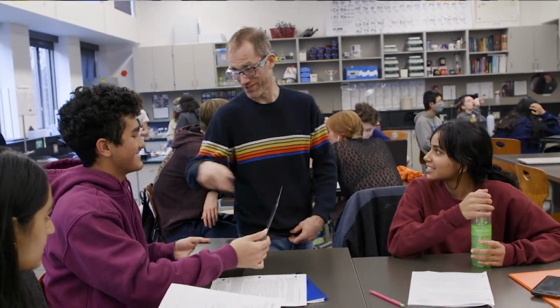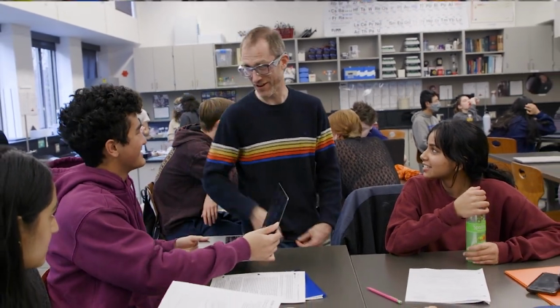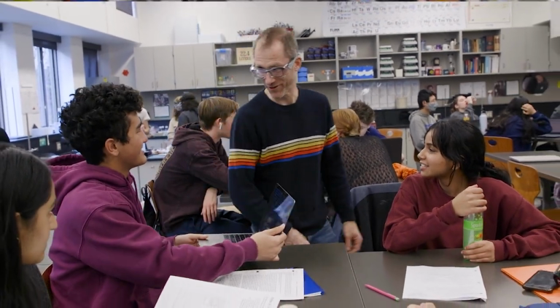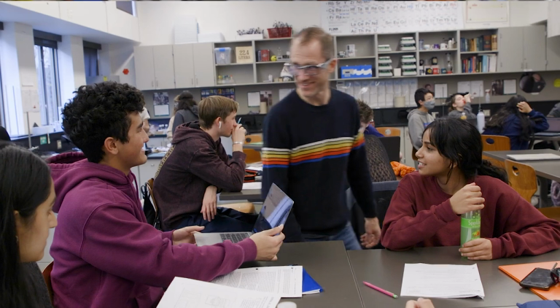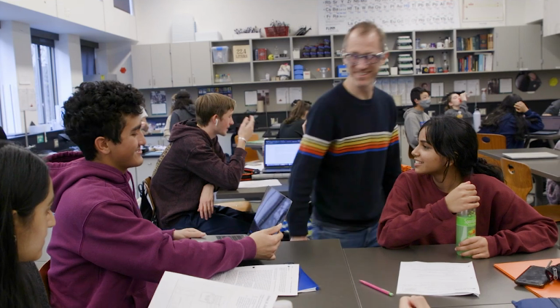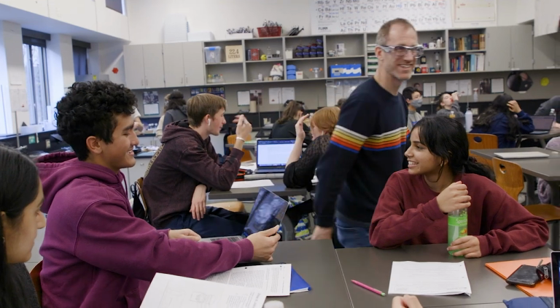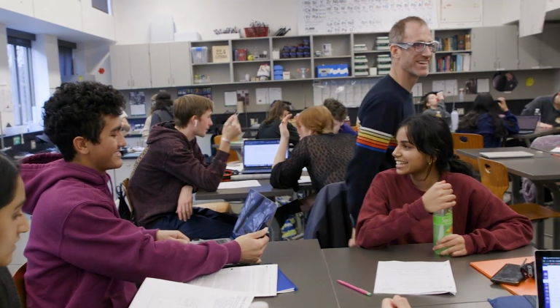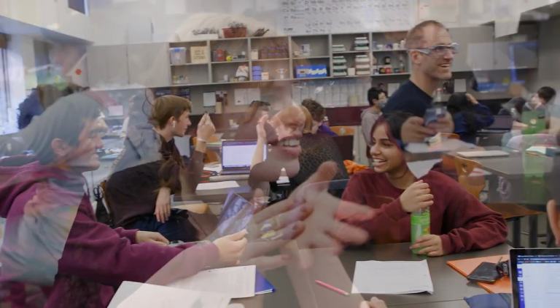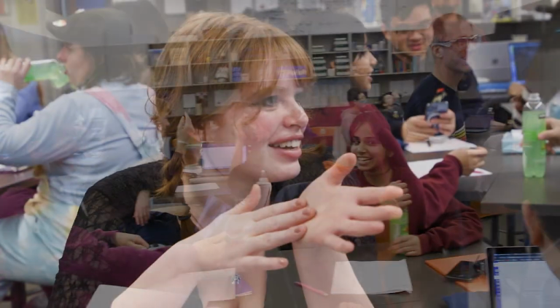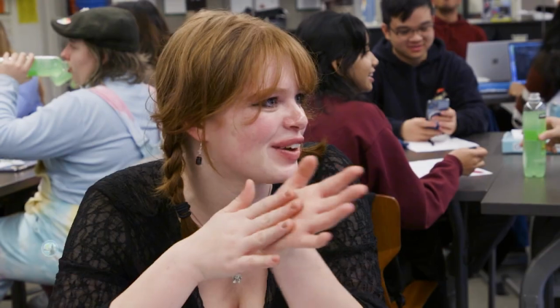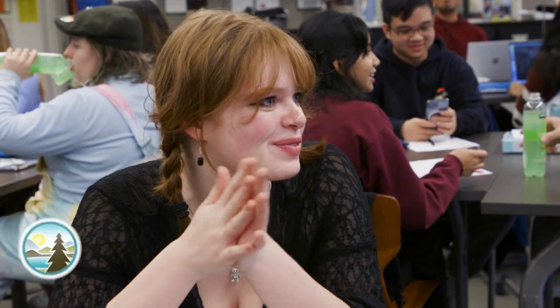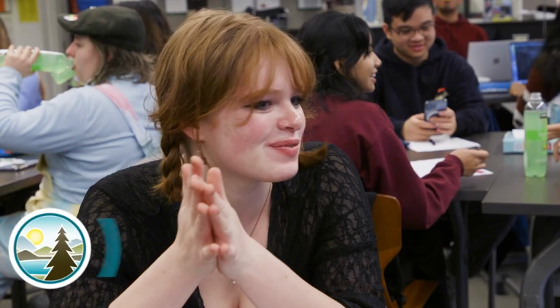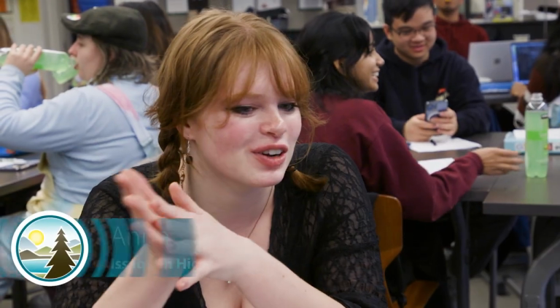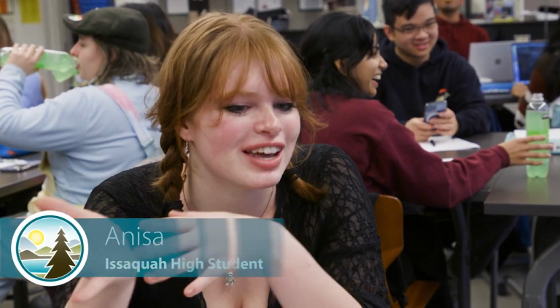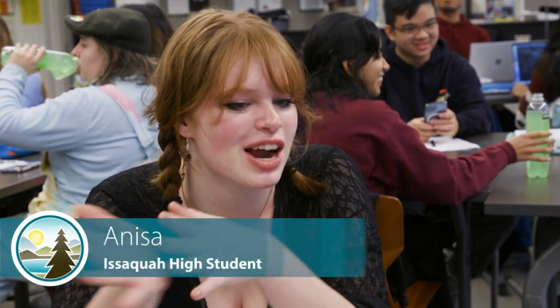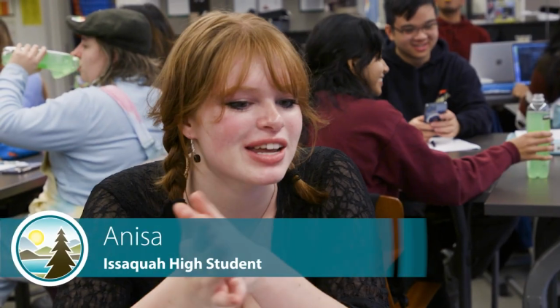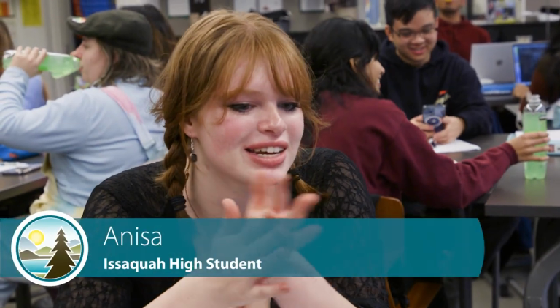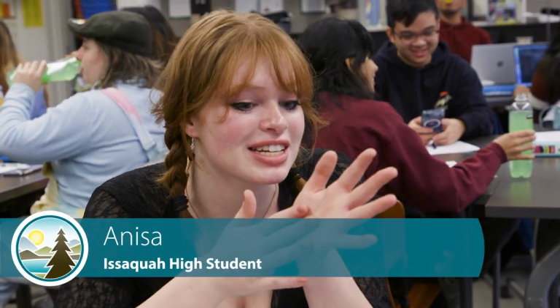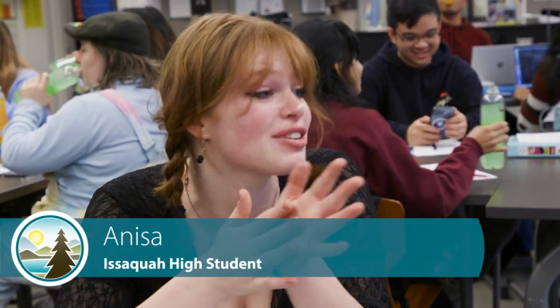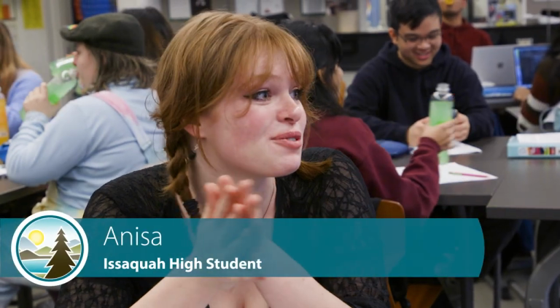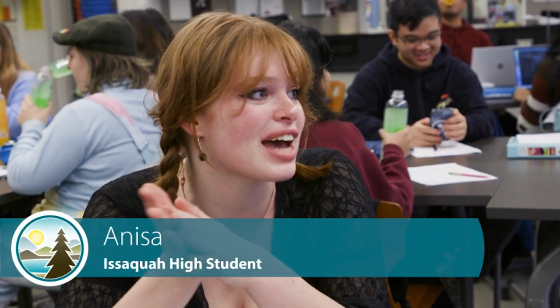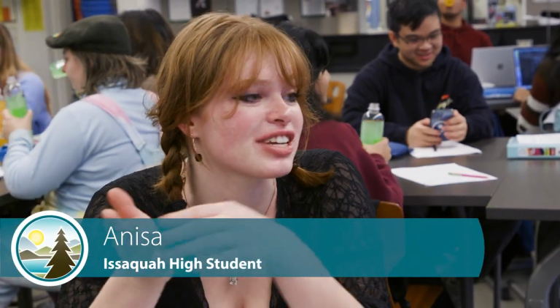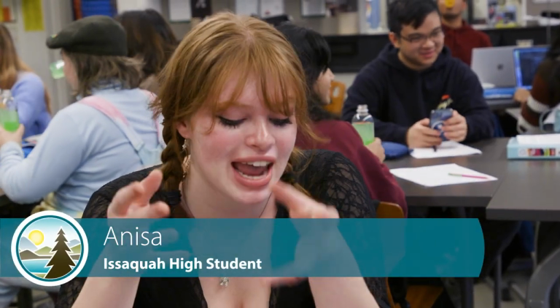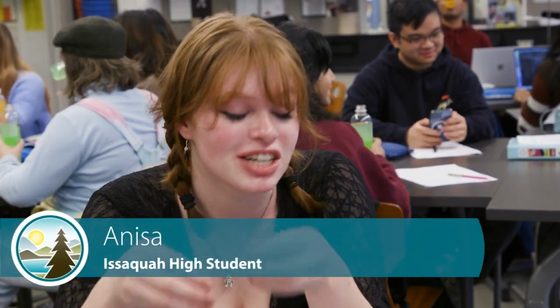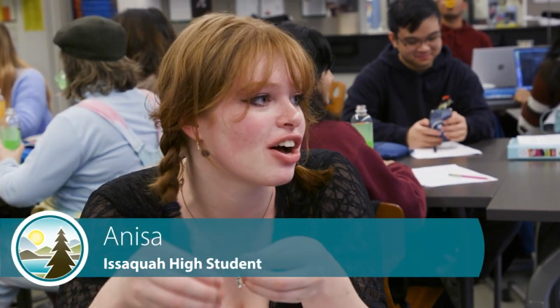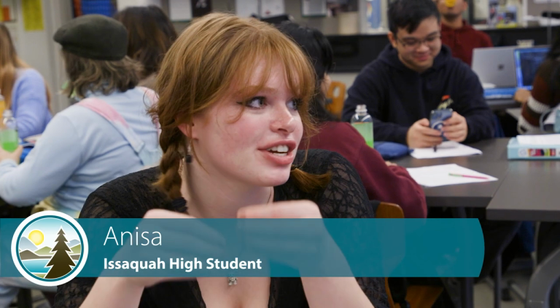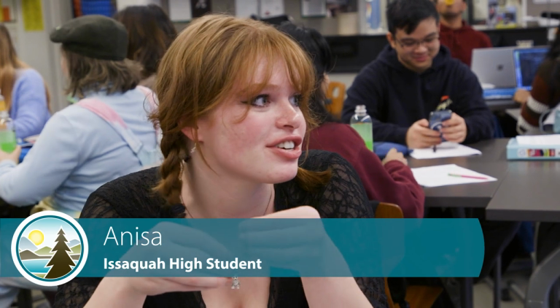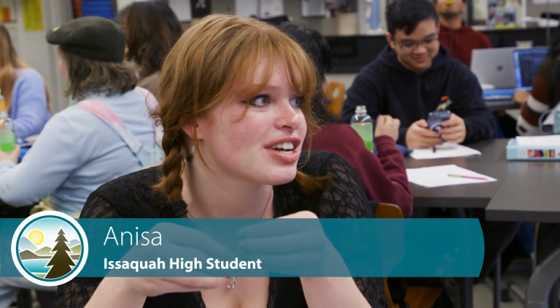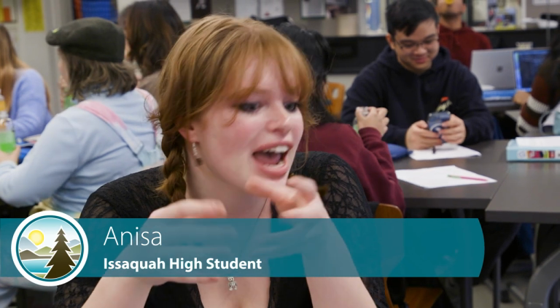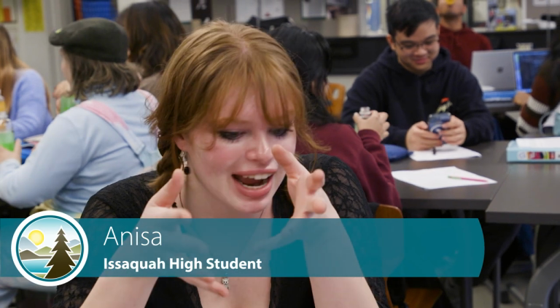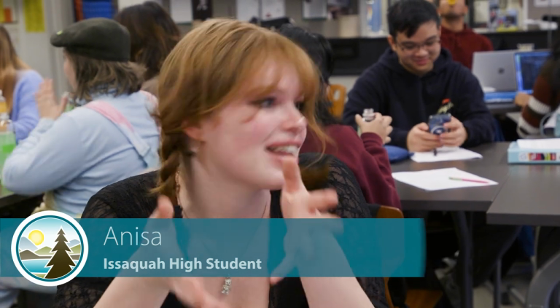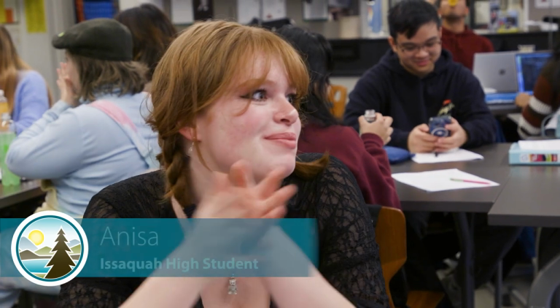It's just a different type of learning environment, and it's really cool to actually get hands-on research and labs.